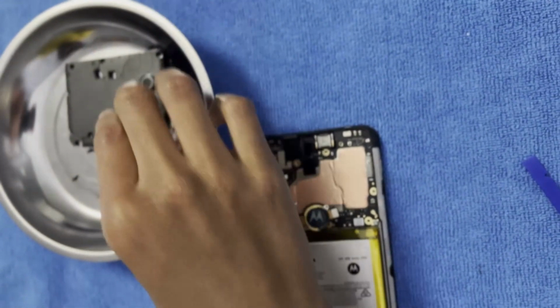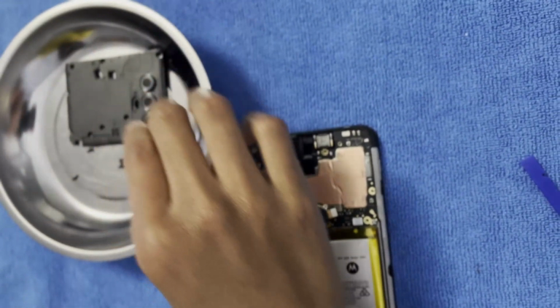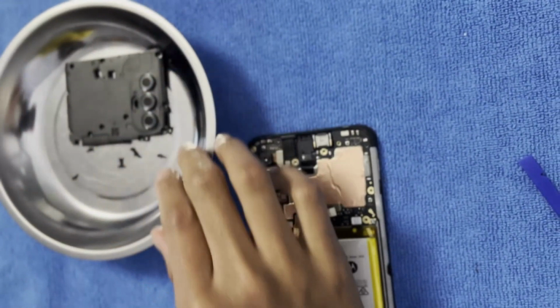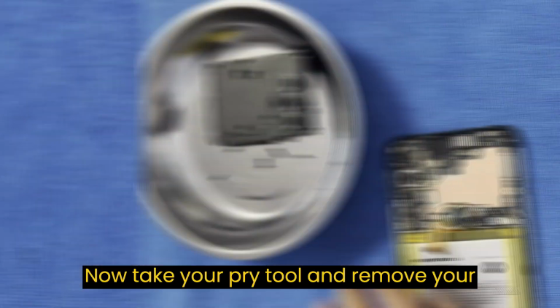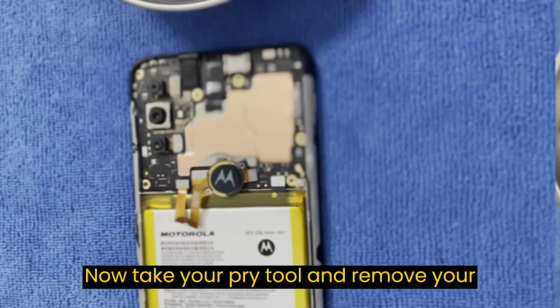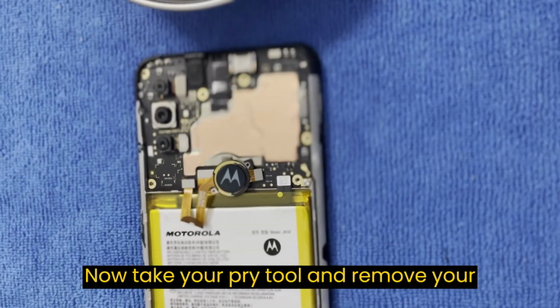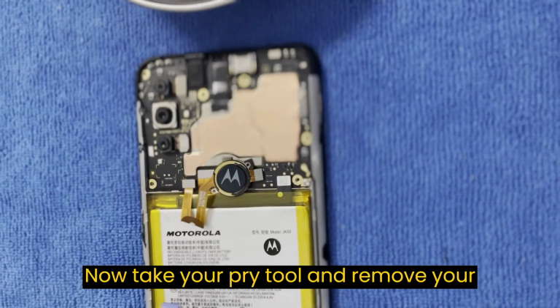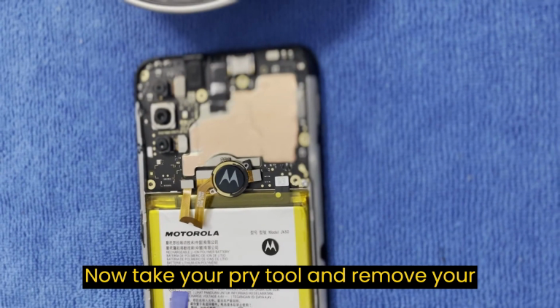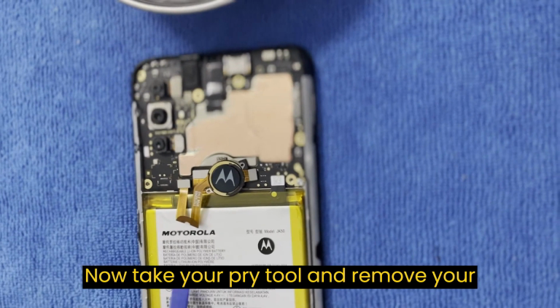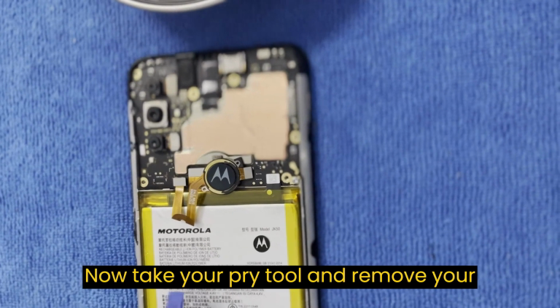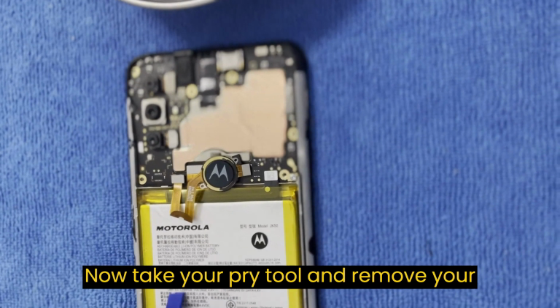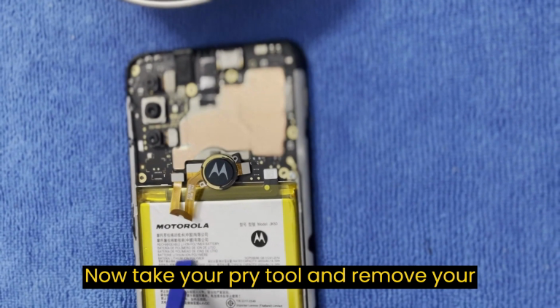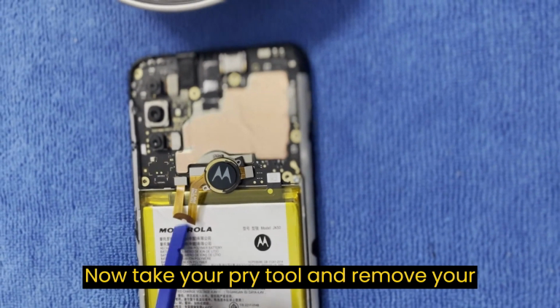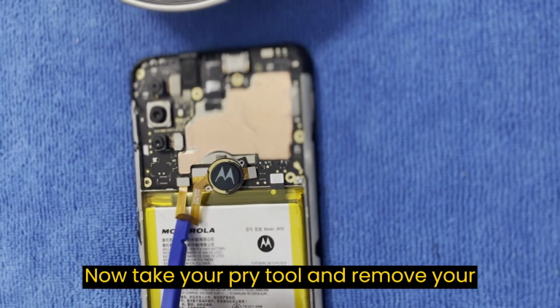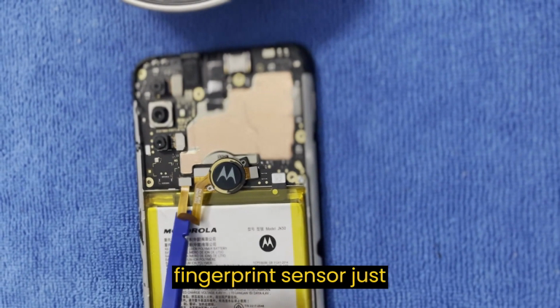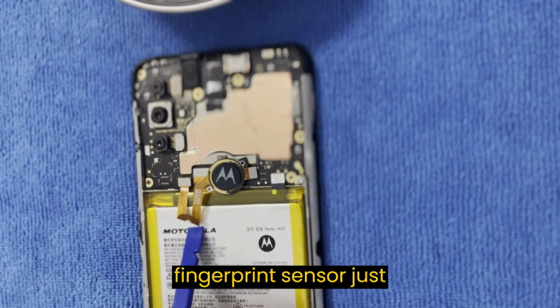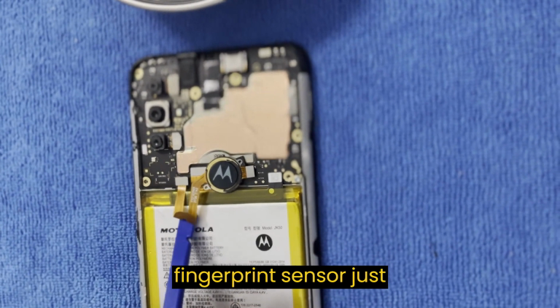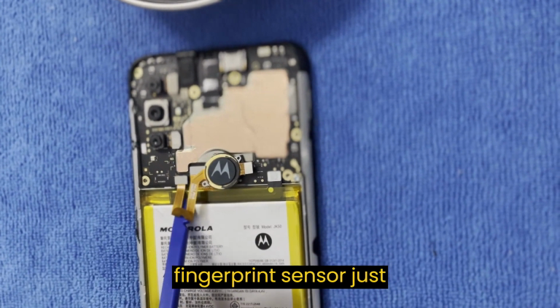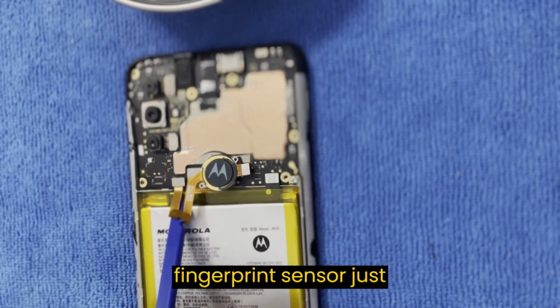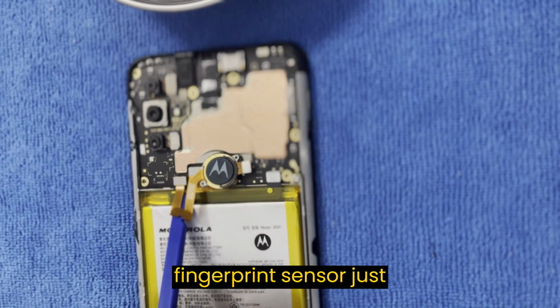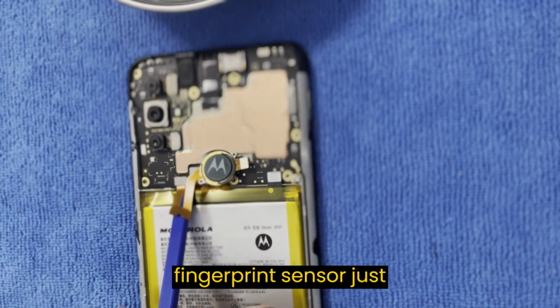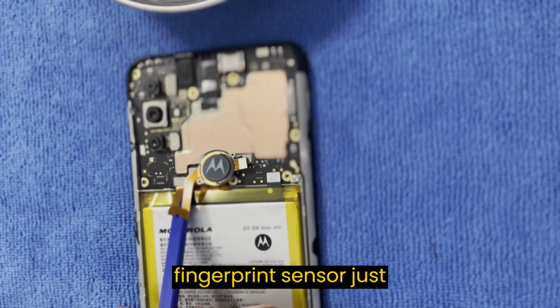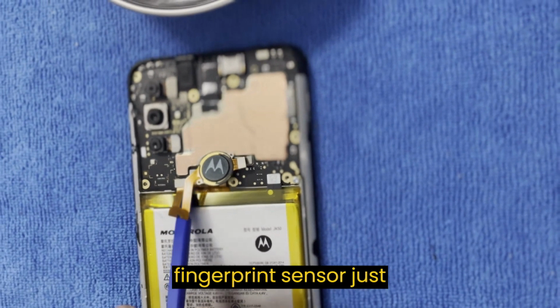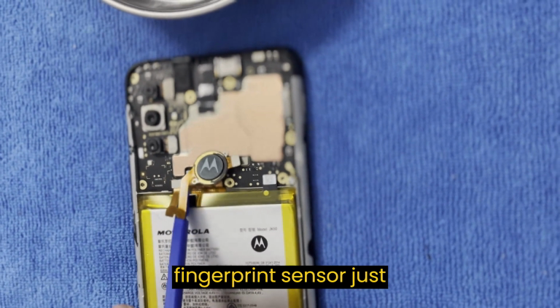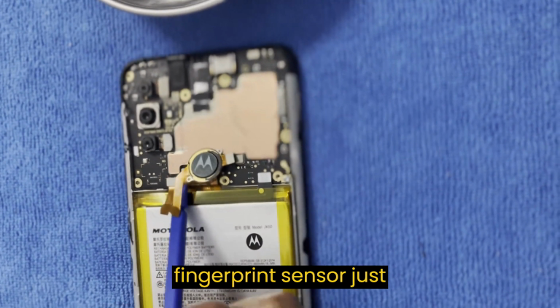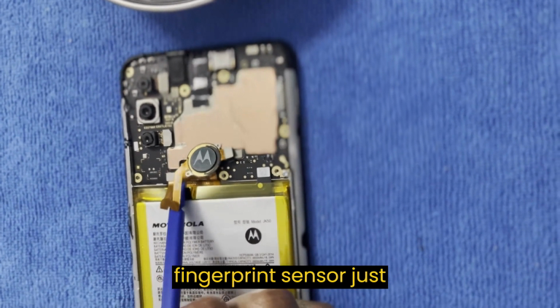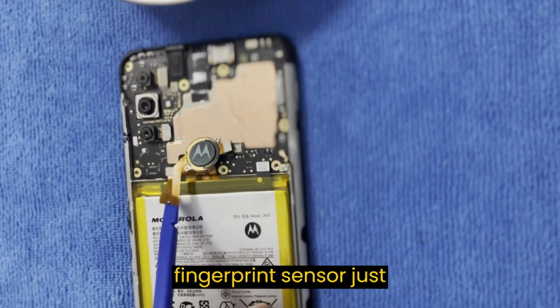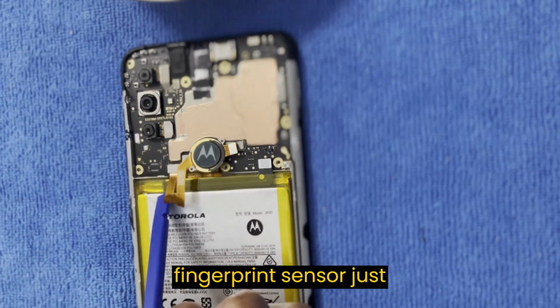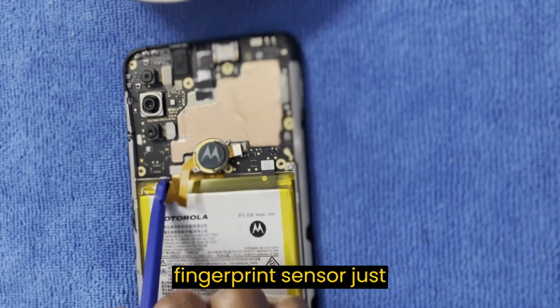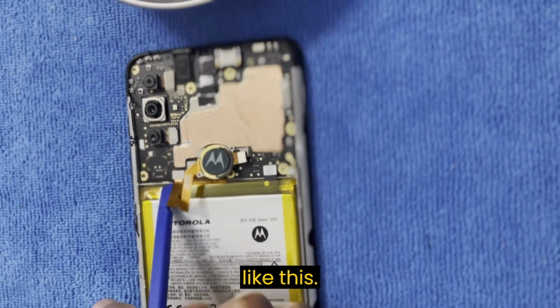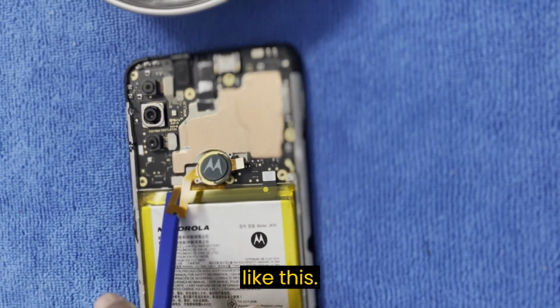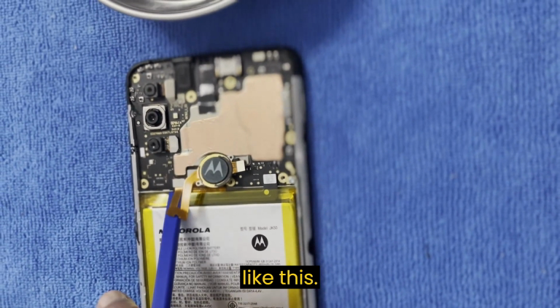Now take your pry tool and remove your fingerprint sensor plate, just like this.